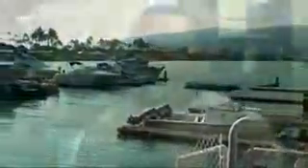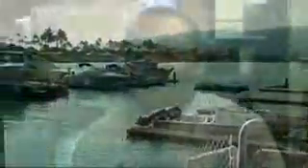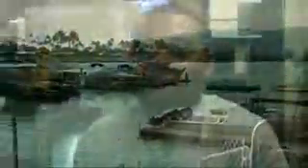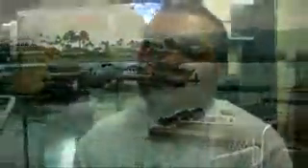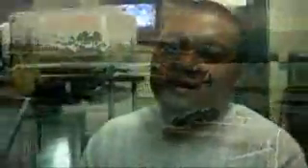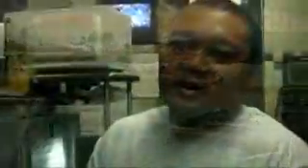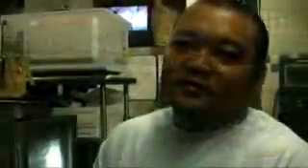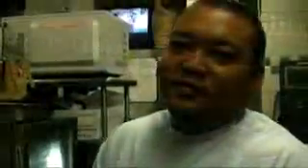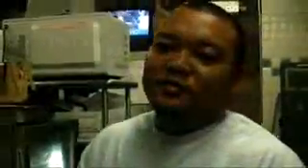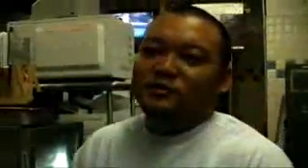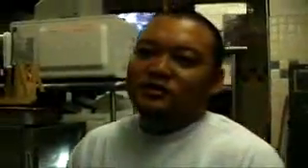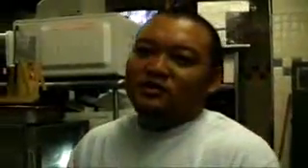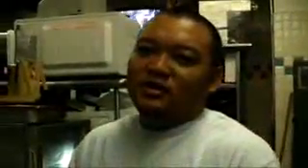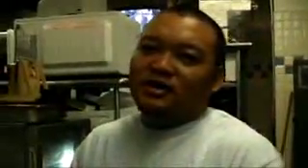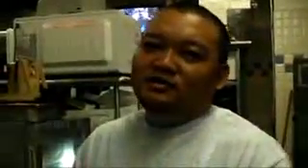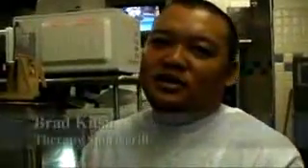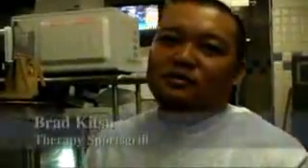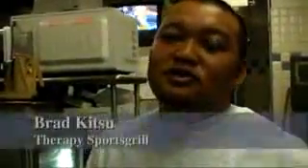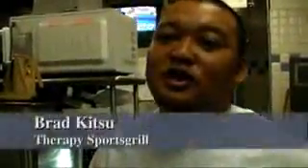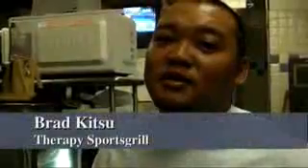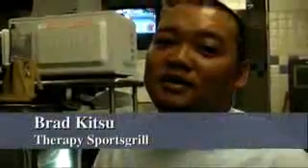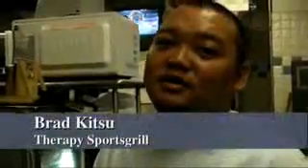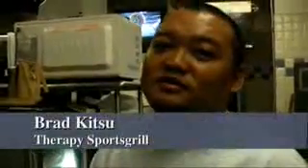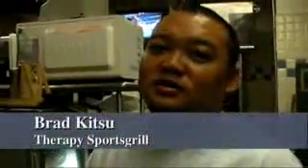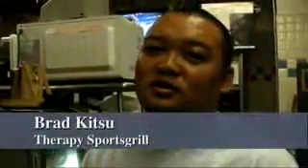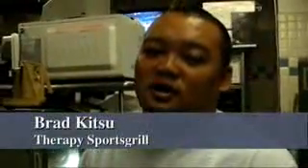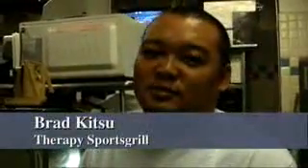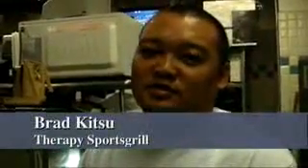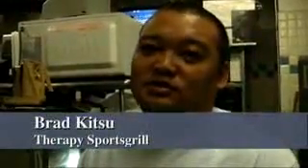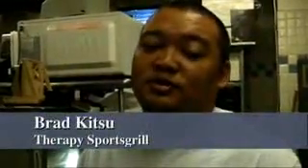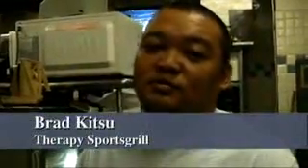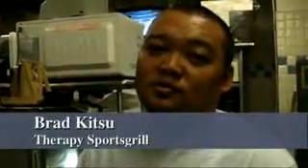I'm Brad from the Therapy Sports Network. Today I'm going to show you how to make our Specialized Super Therapy Roll.